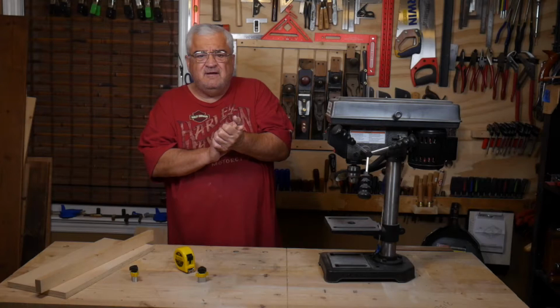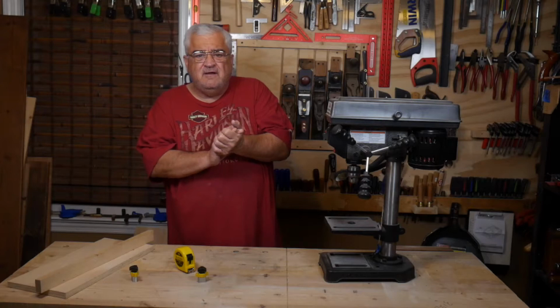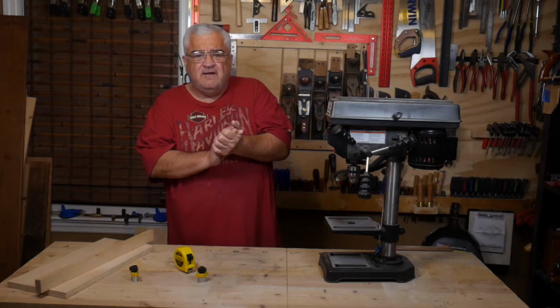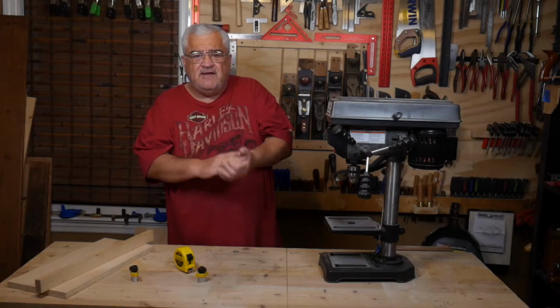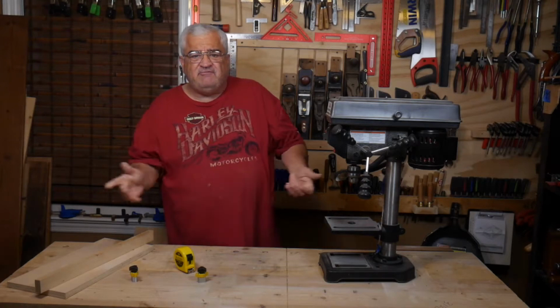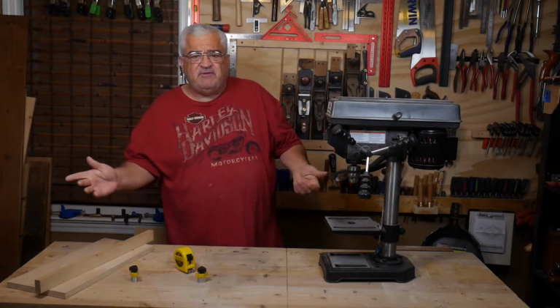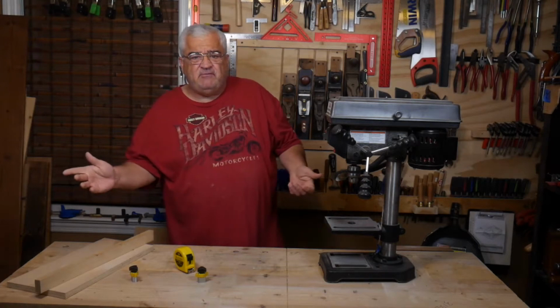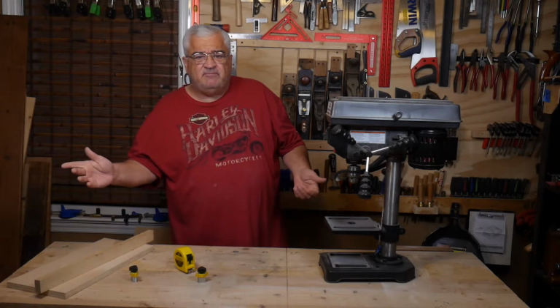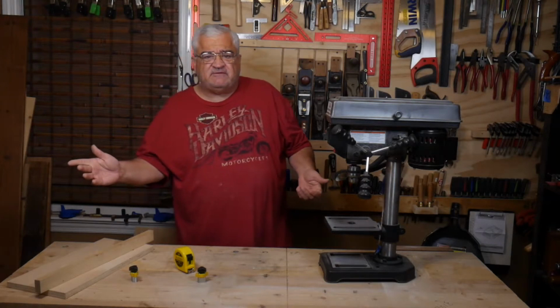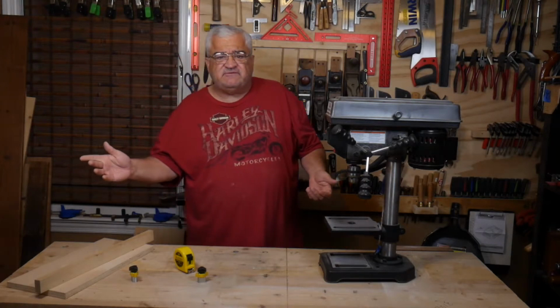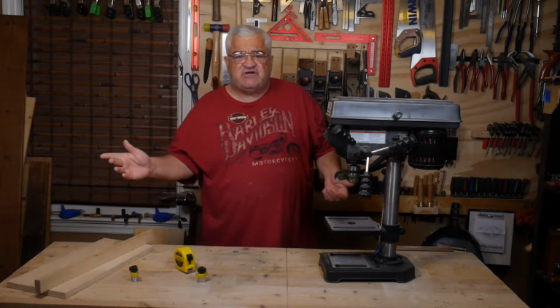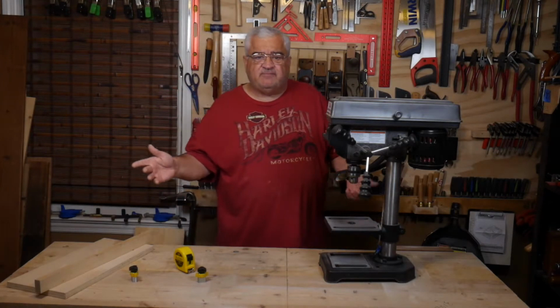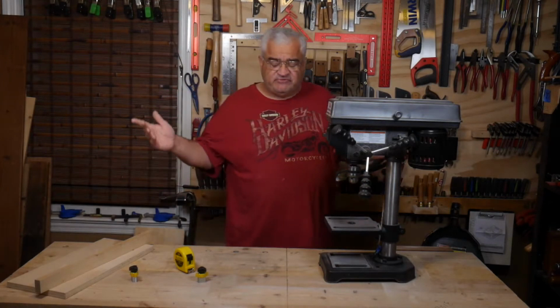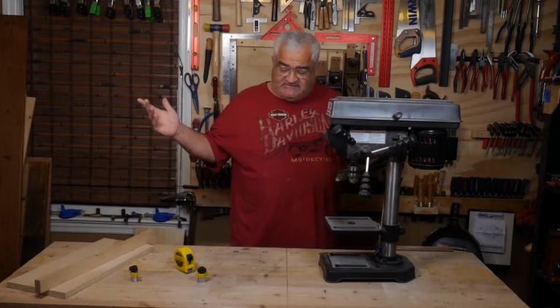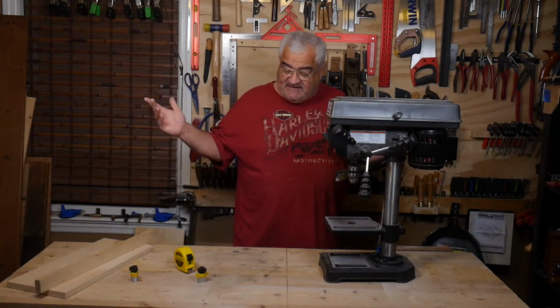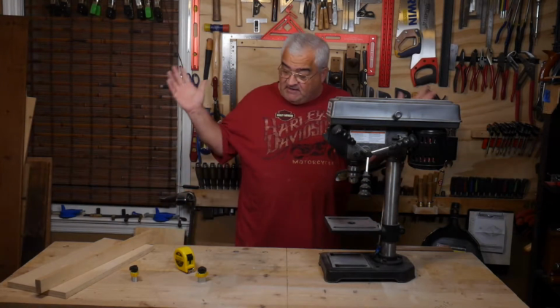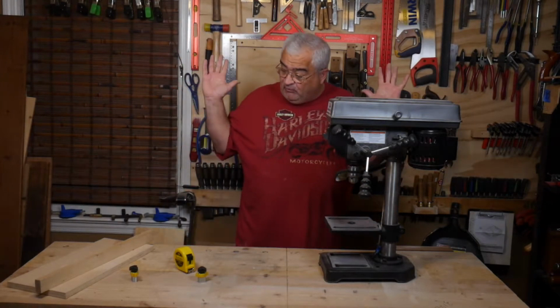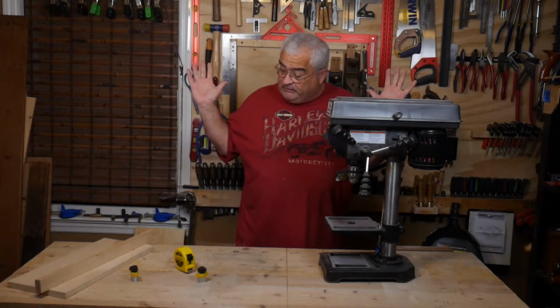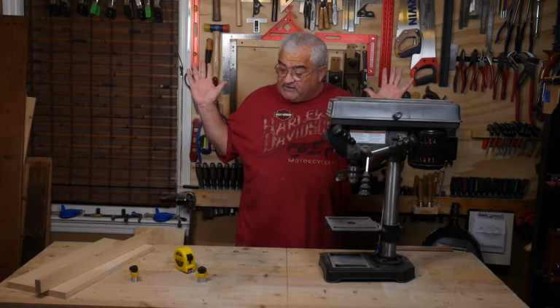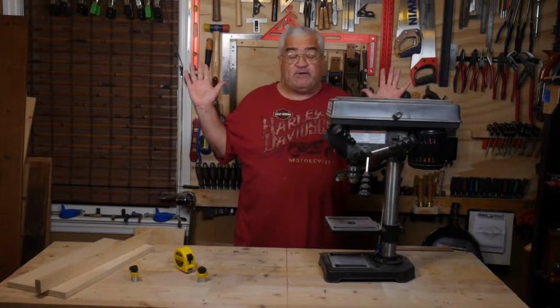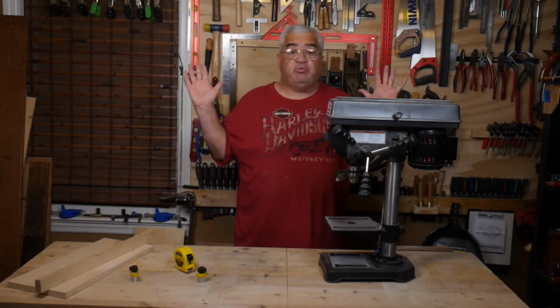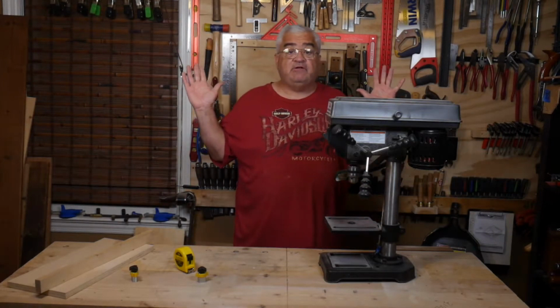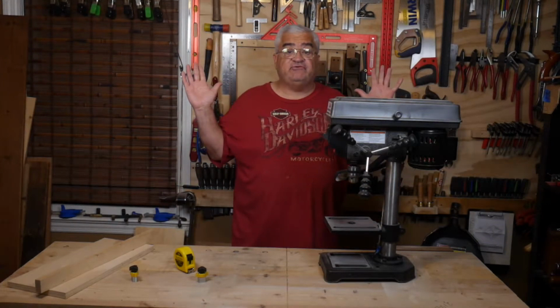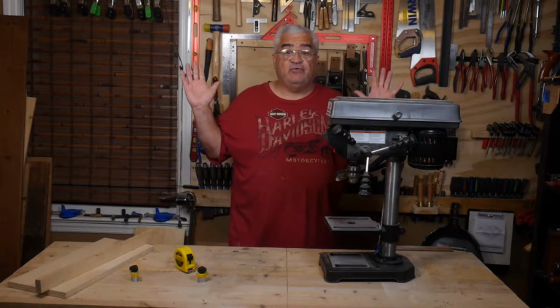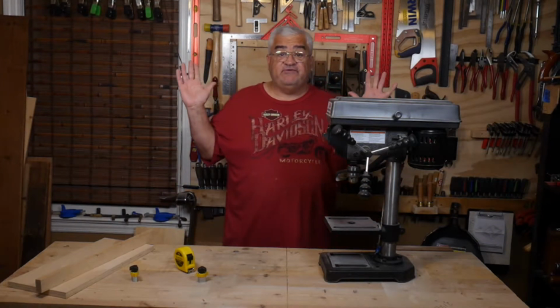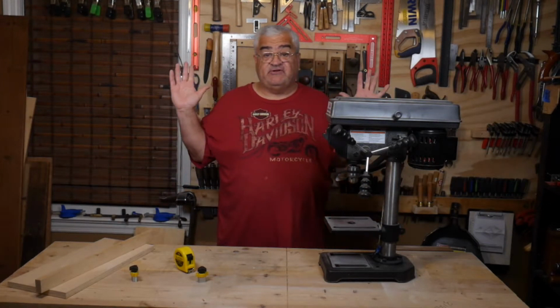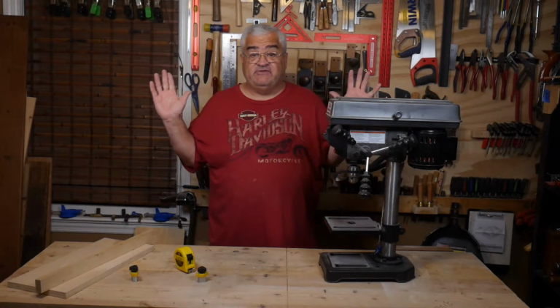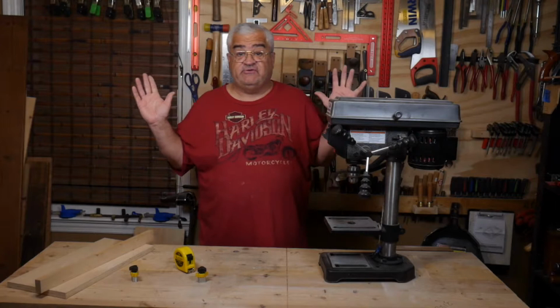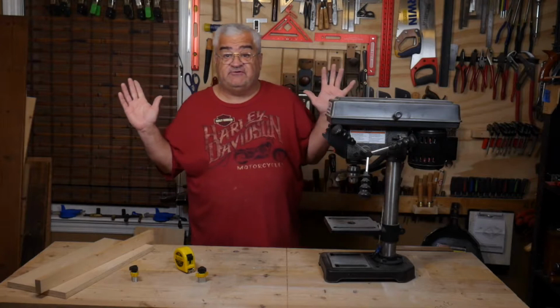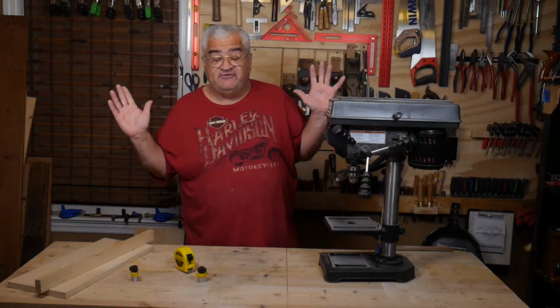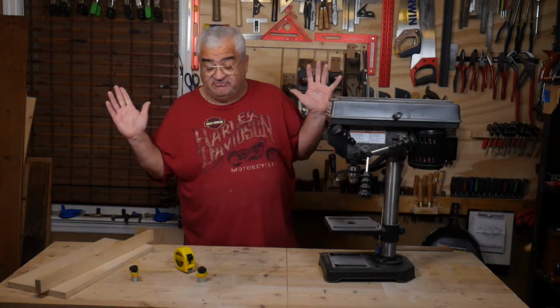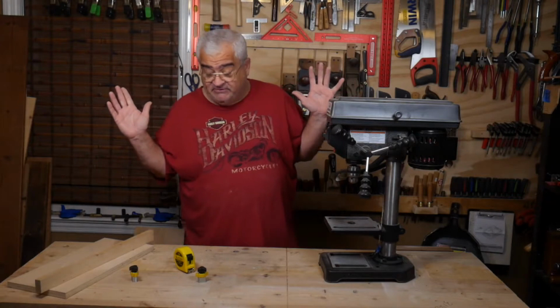Hey everybody, welcome back to the shop. Today a really quick project for you — this is going to be a start-to-finish build.